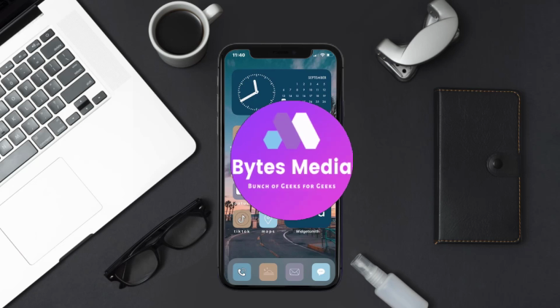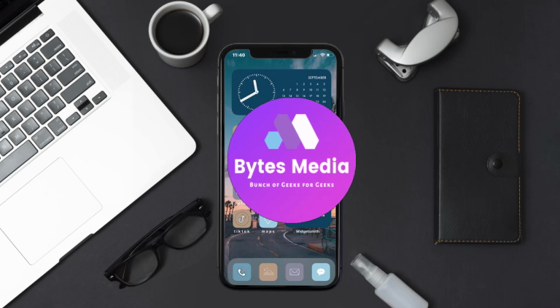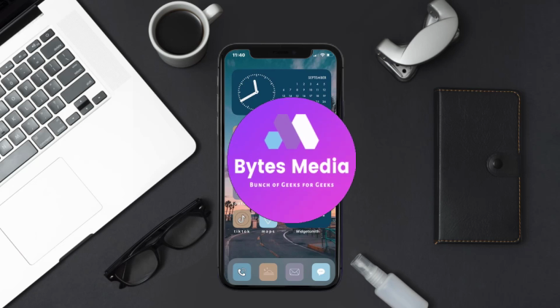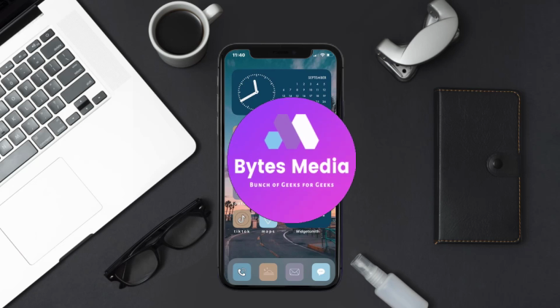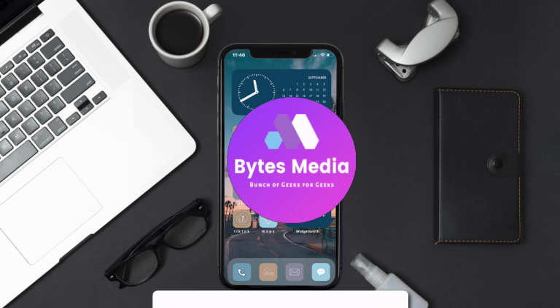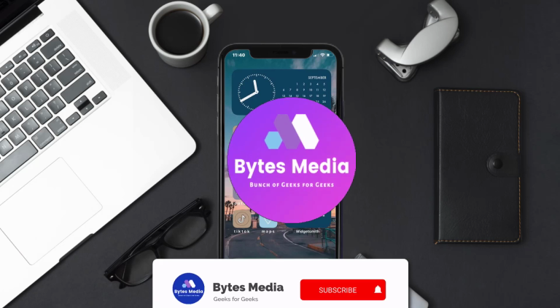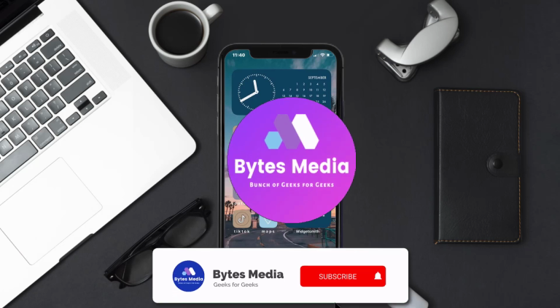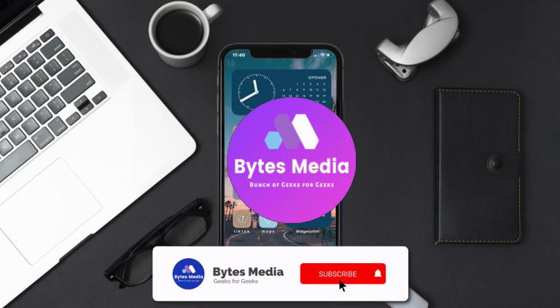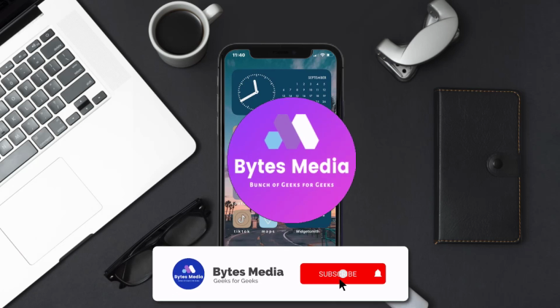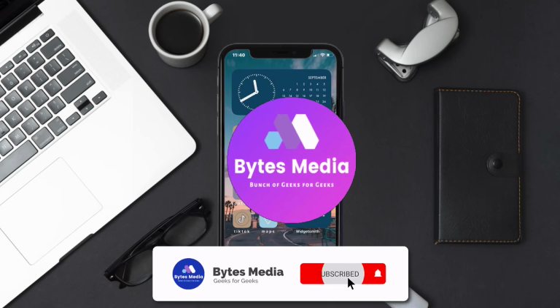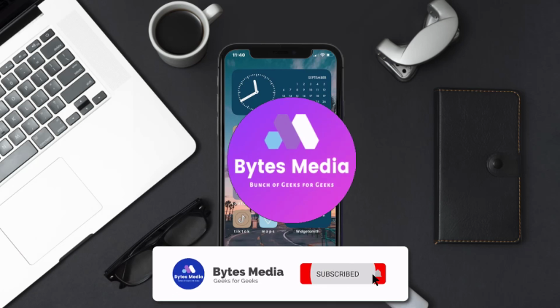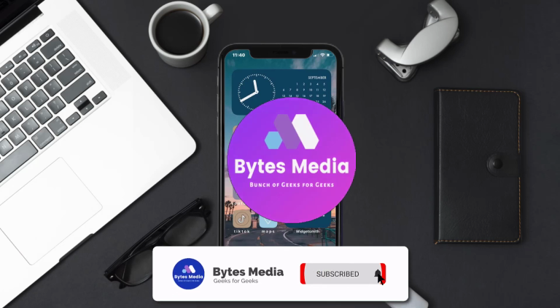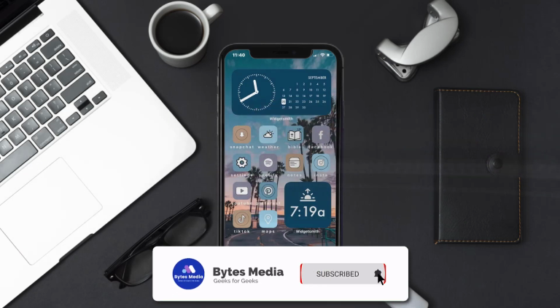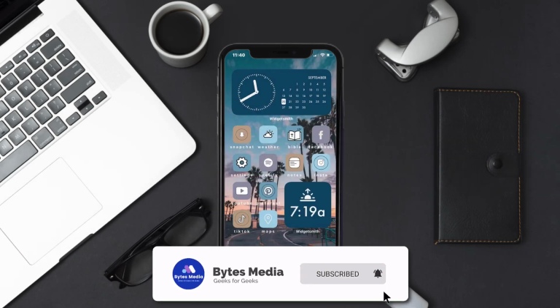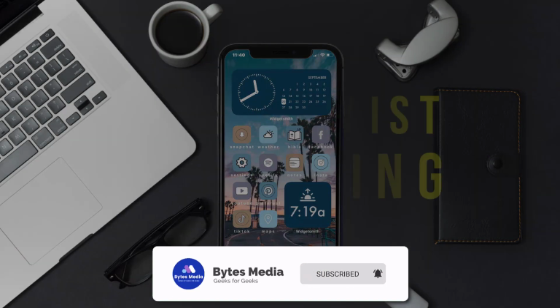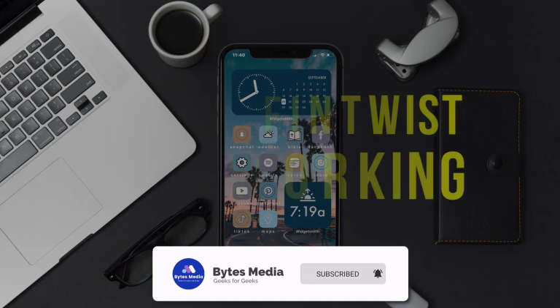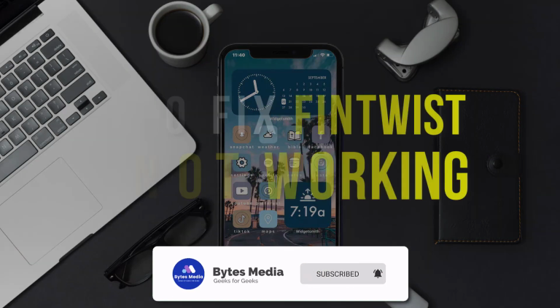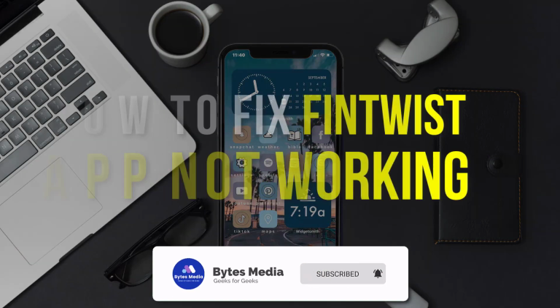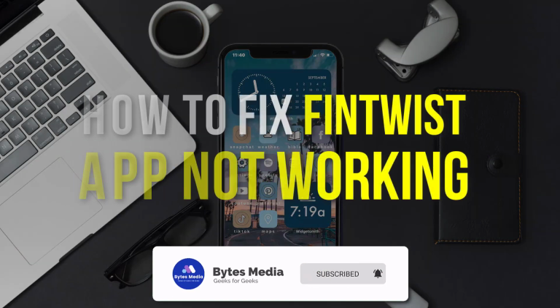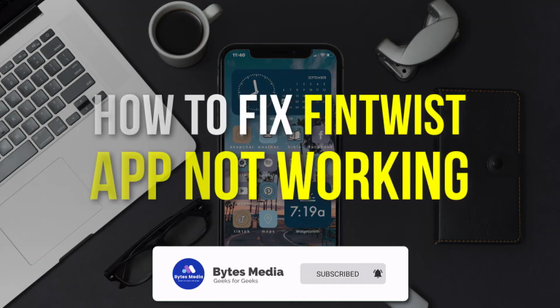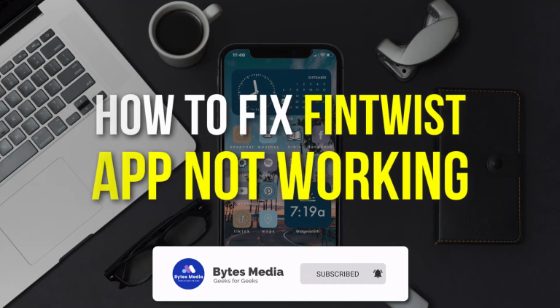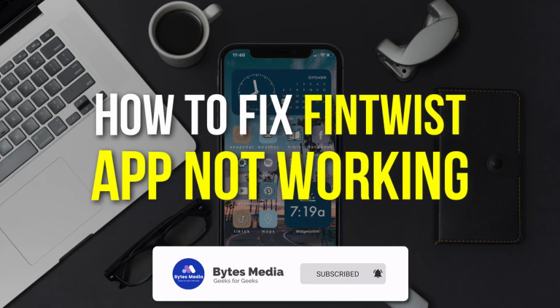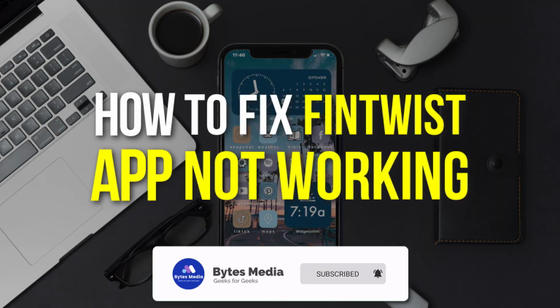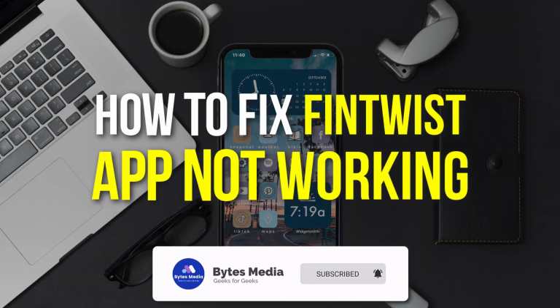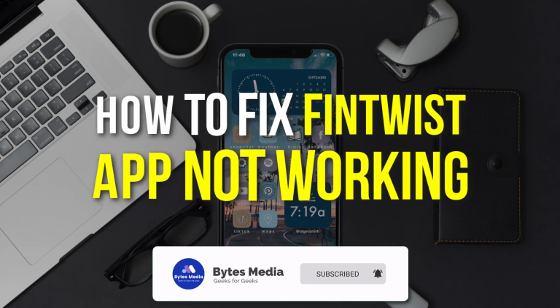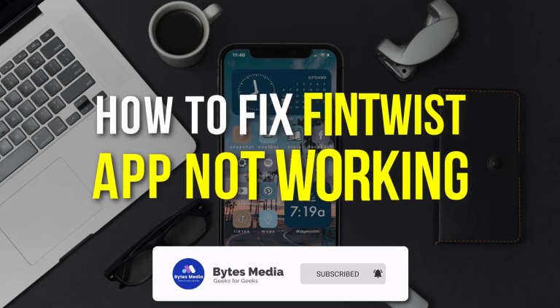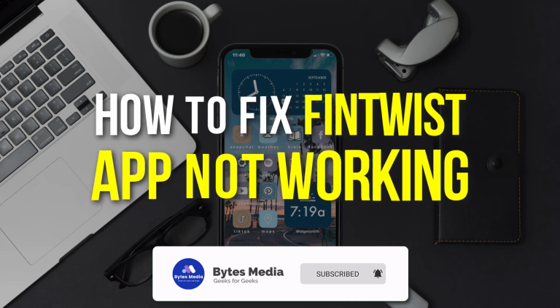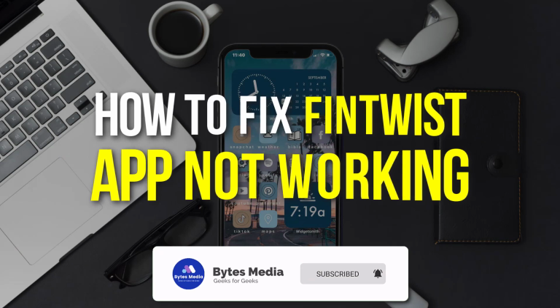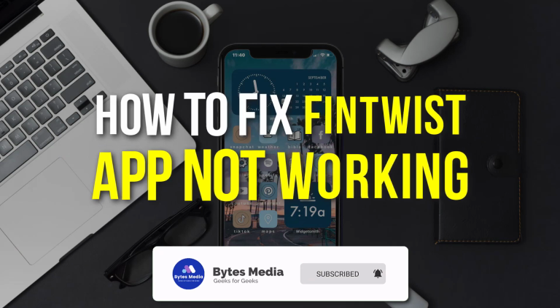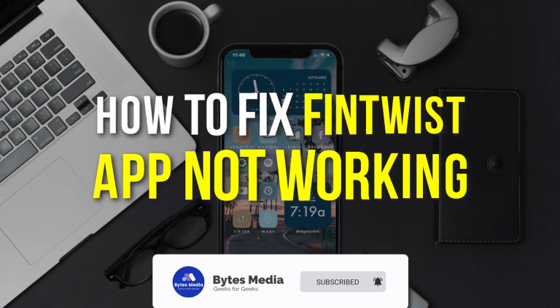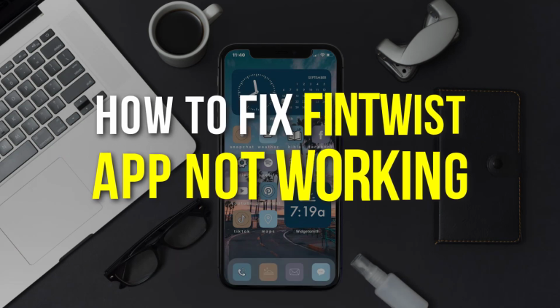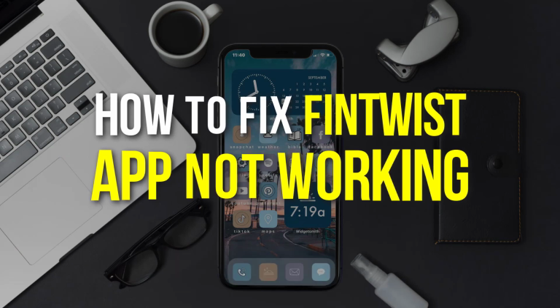Hey guys, I'm Anna and today I'm going to show you how to fix the Fintwist mobile app not working.